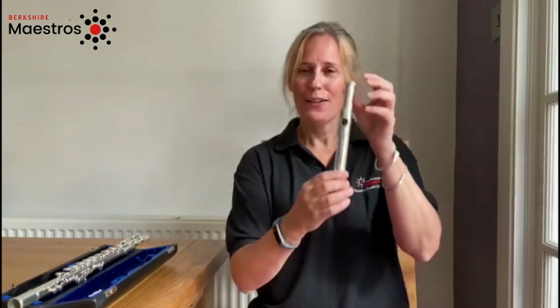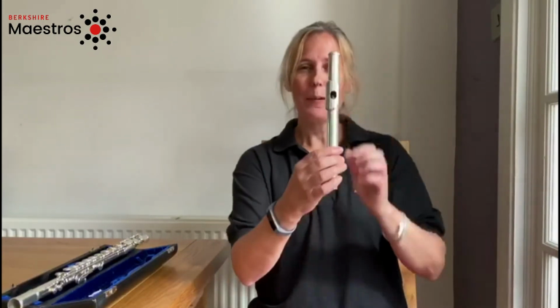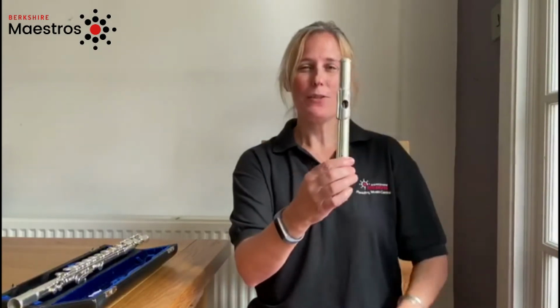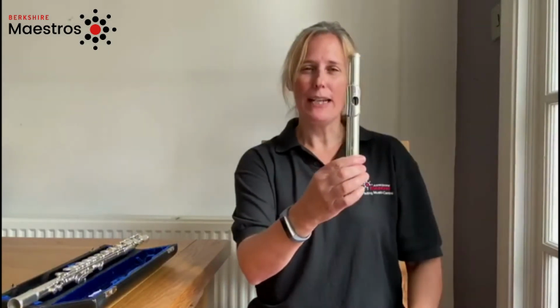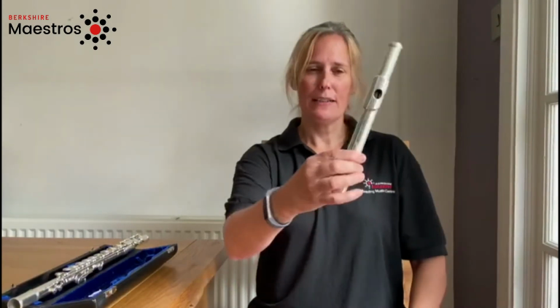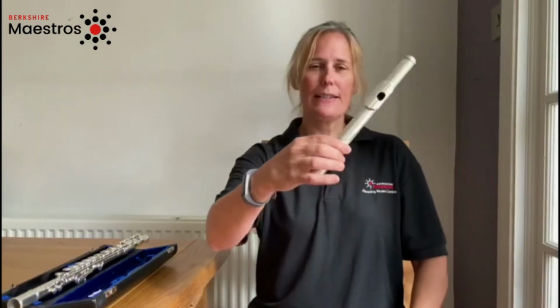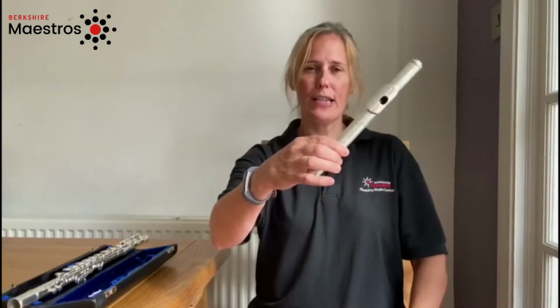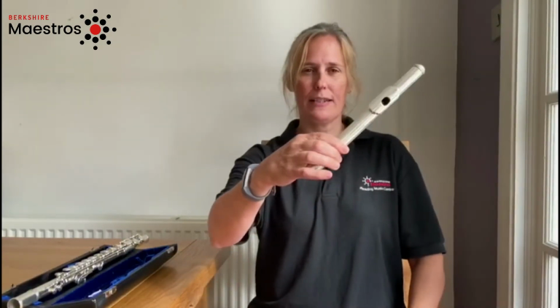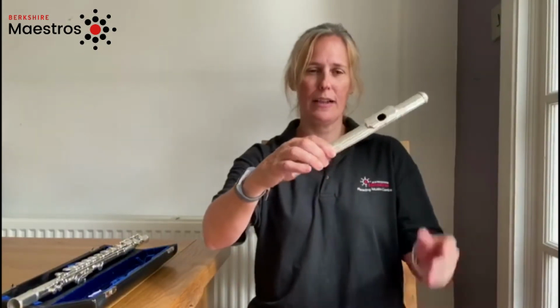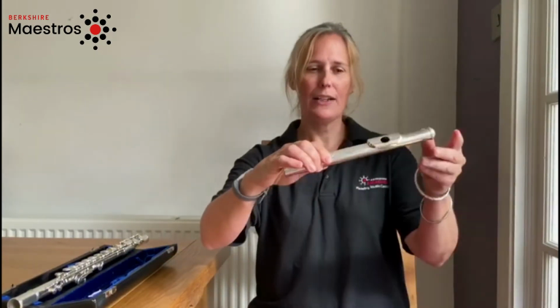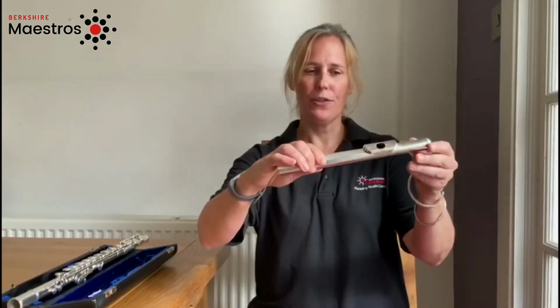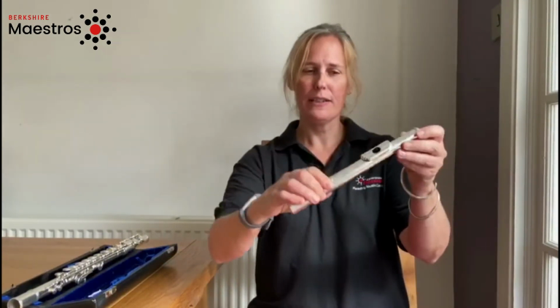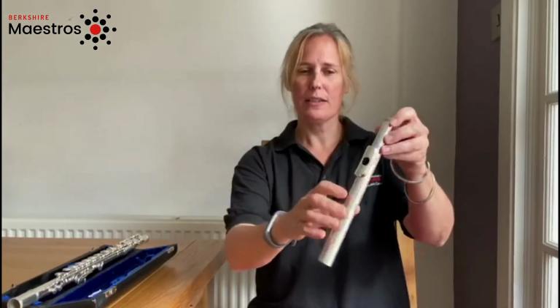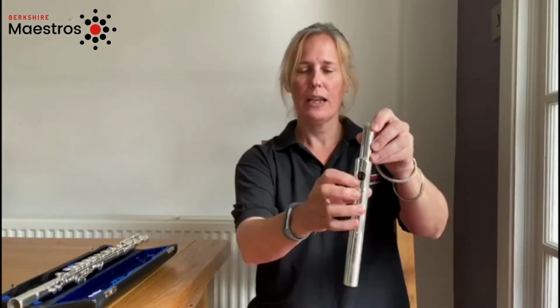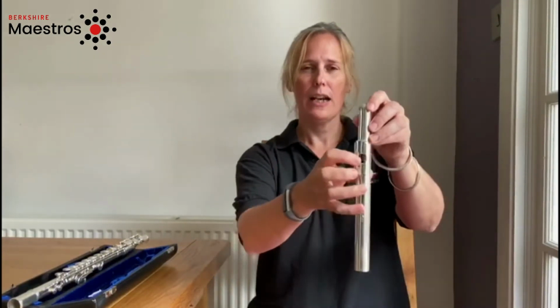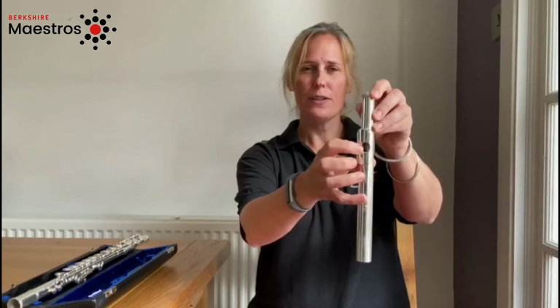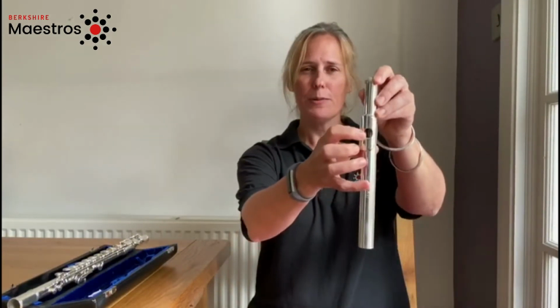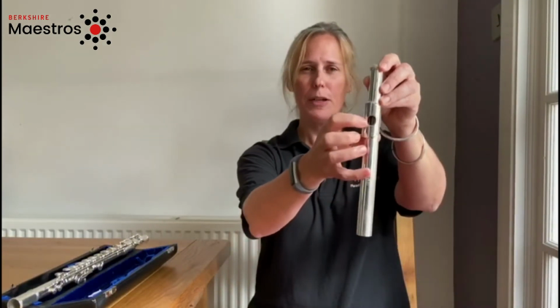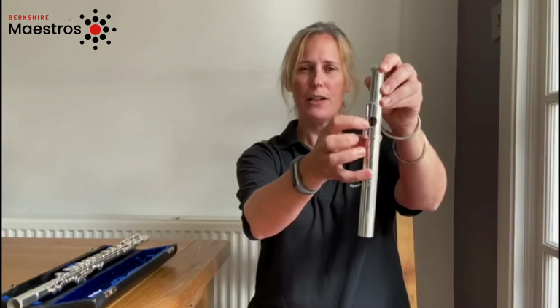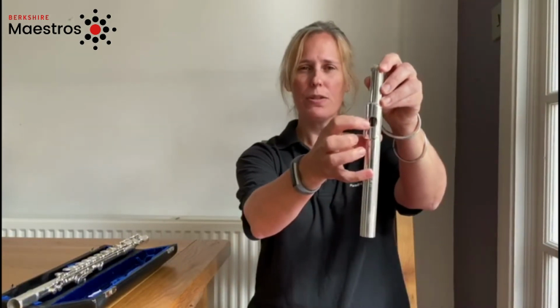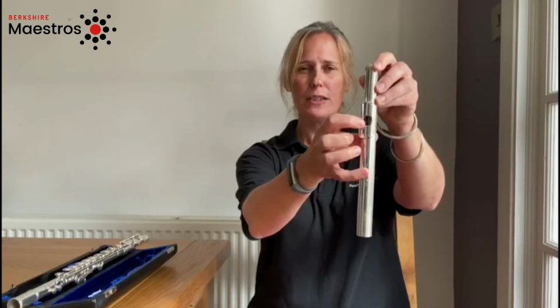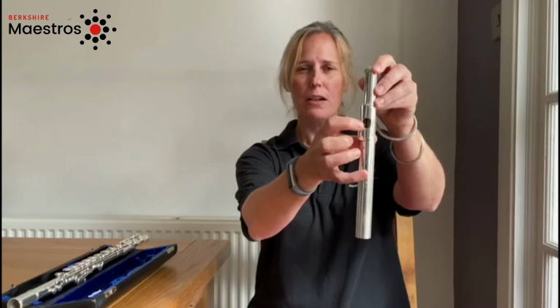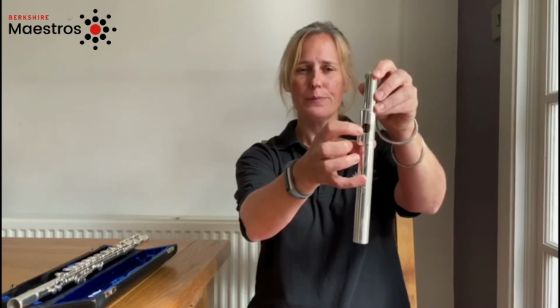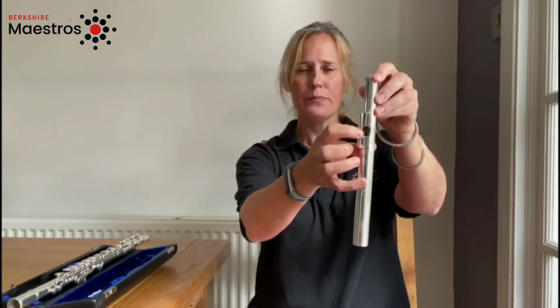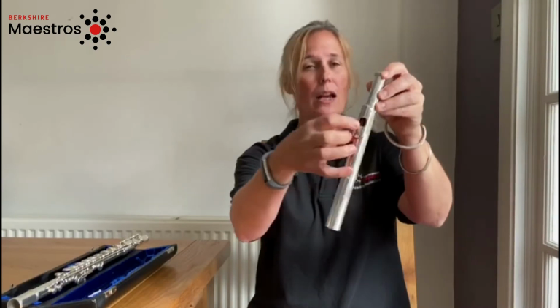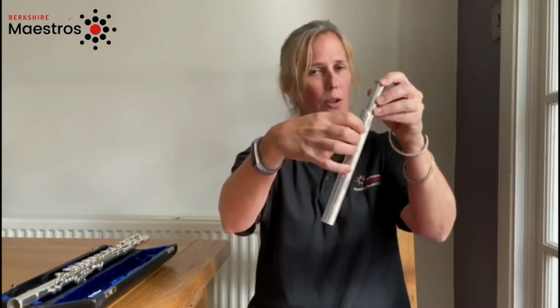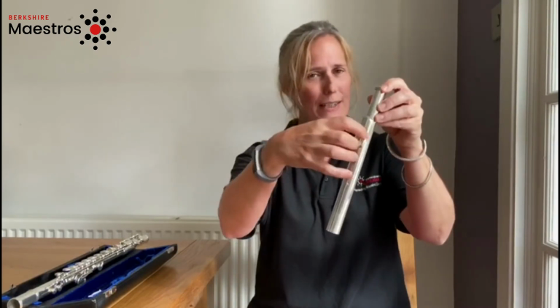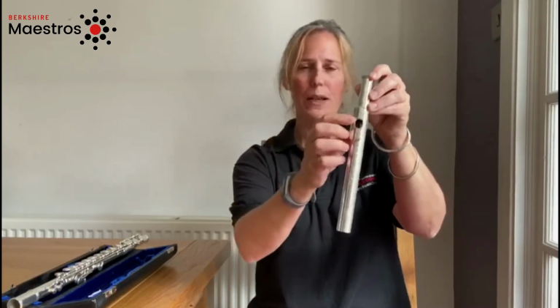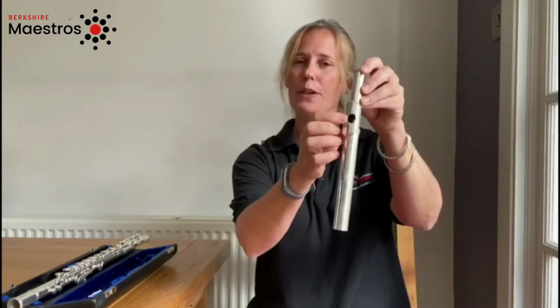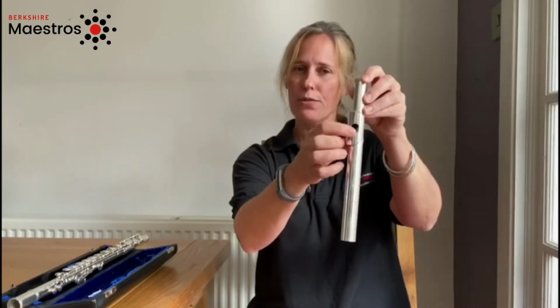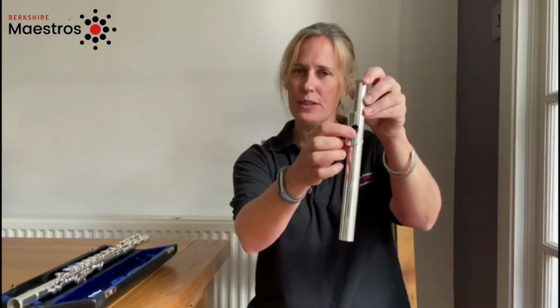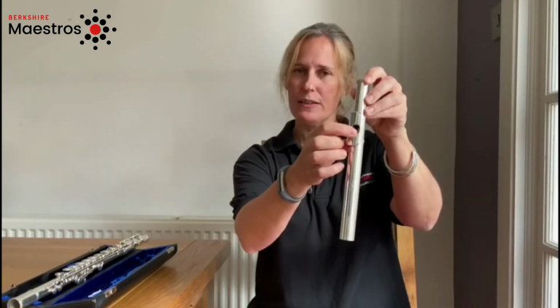The bit you need is this head joint and you're going to be blowing across this hole. Not into it, but across it.